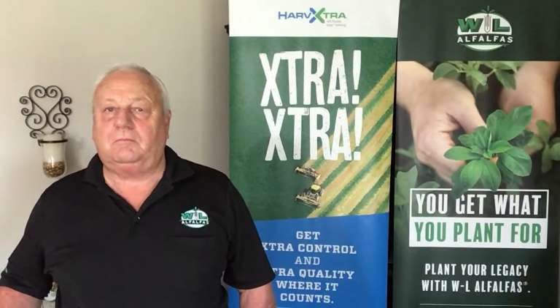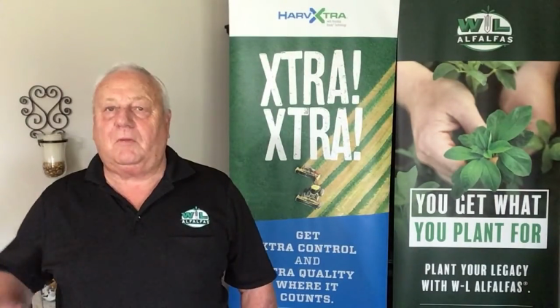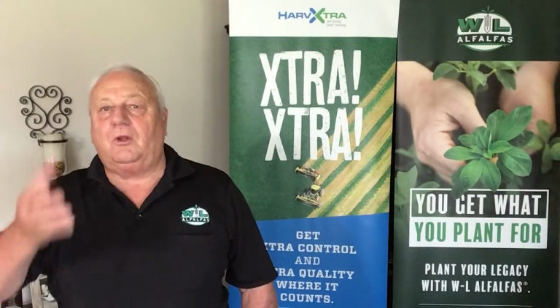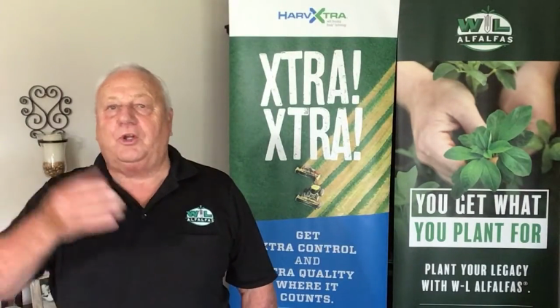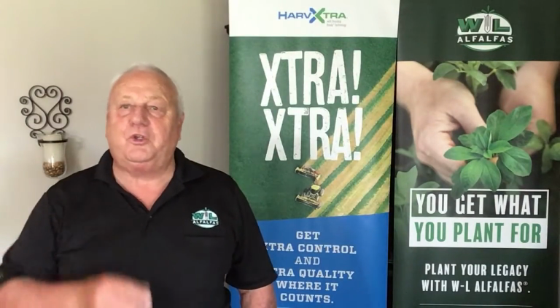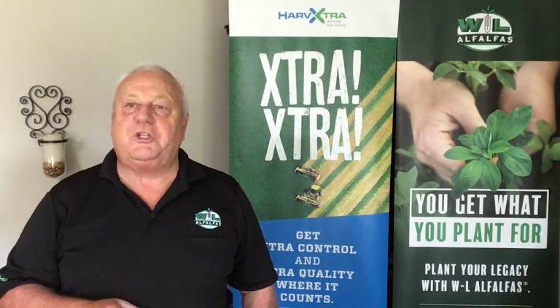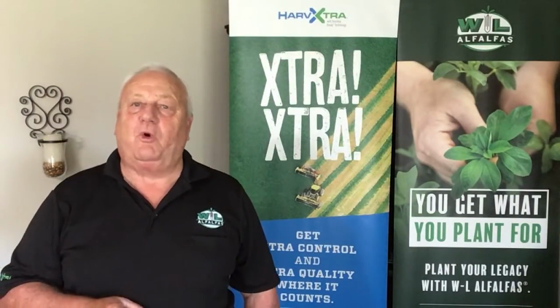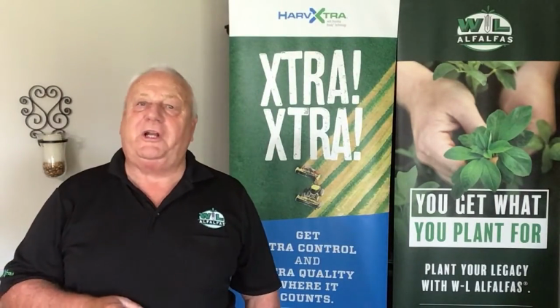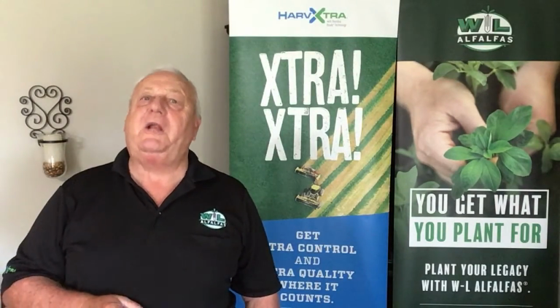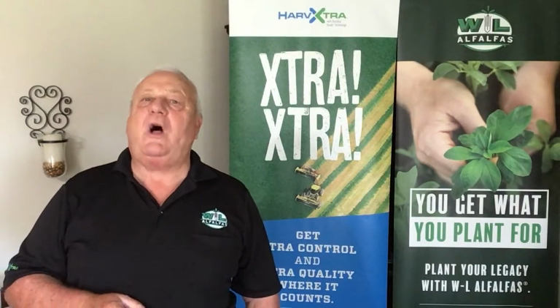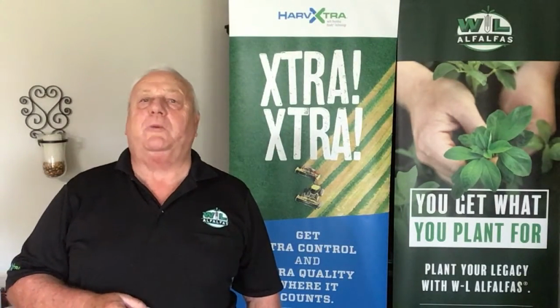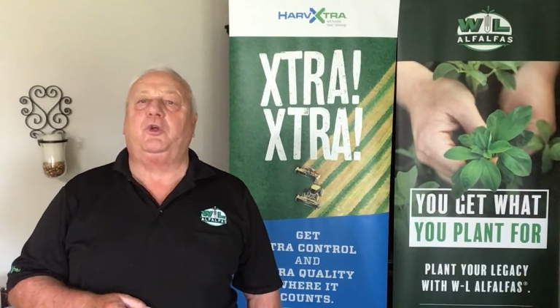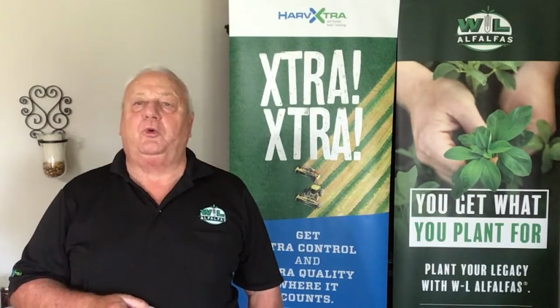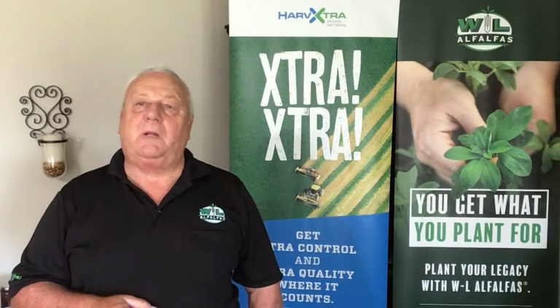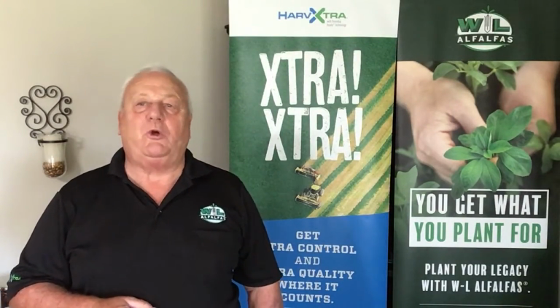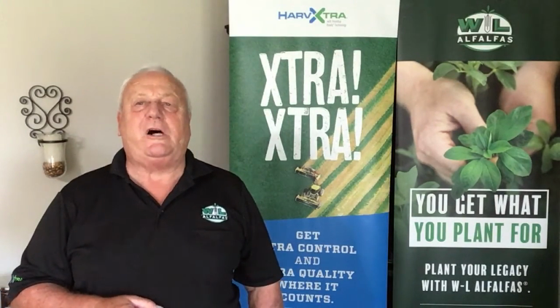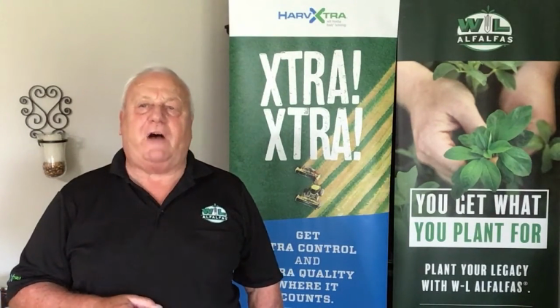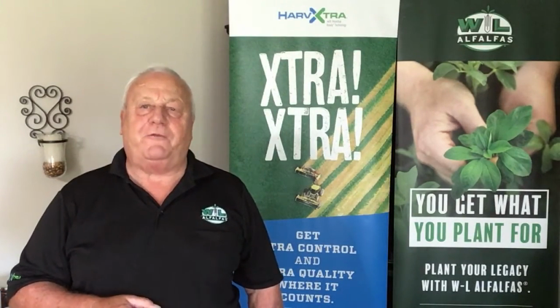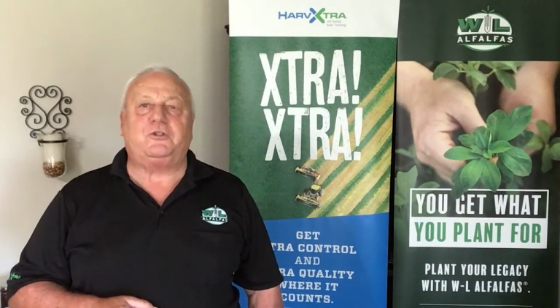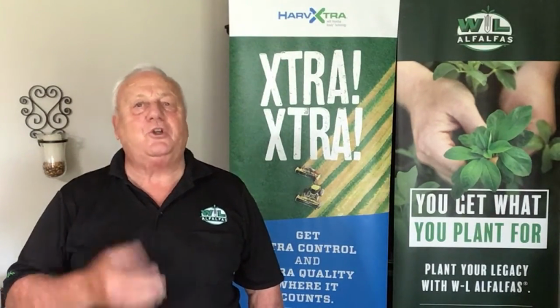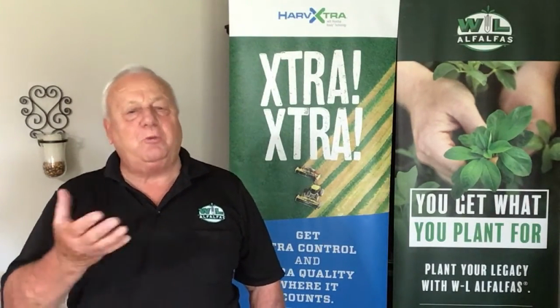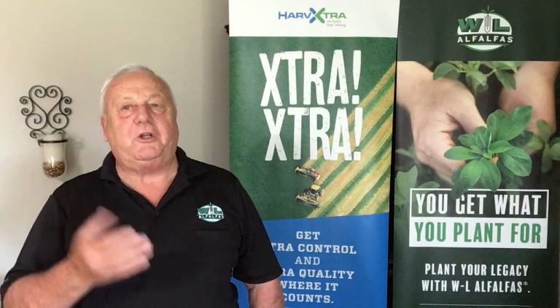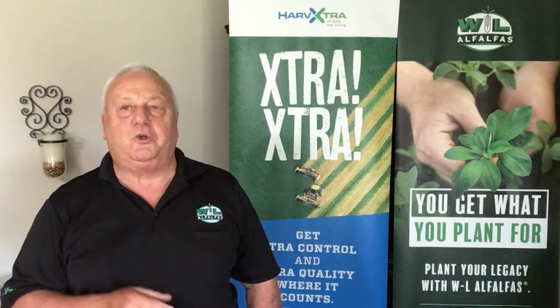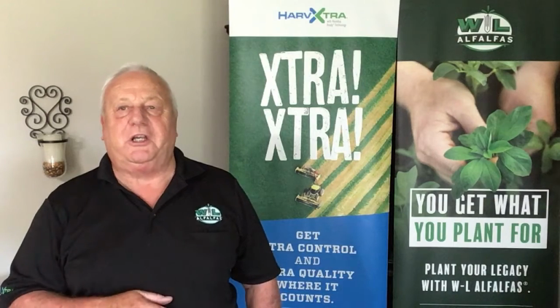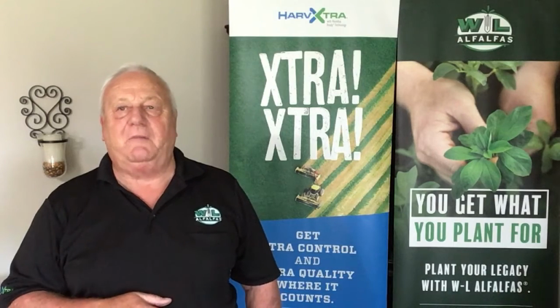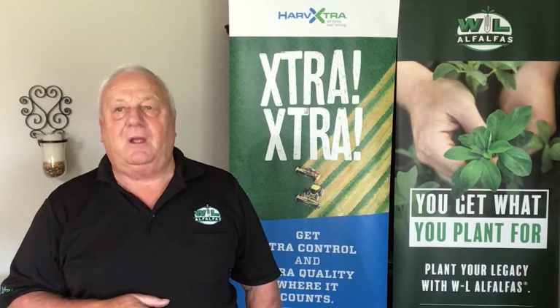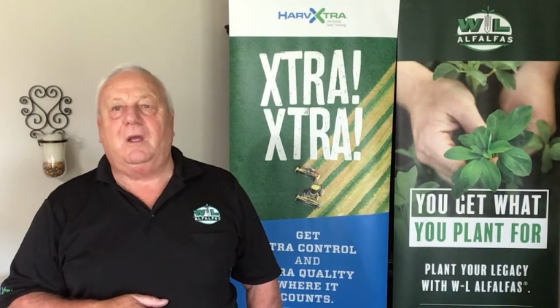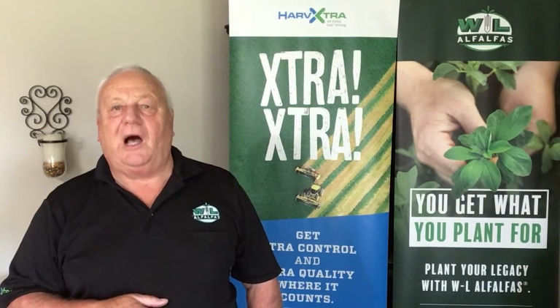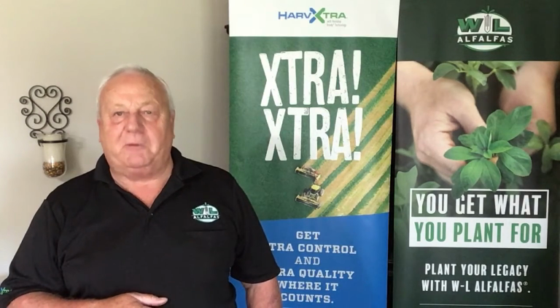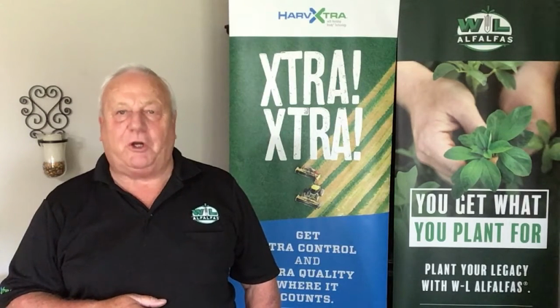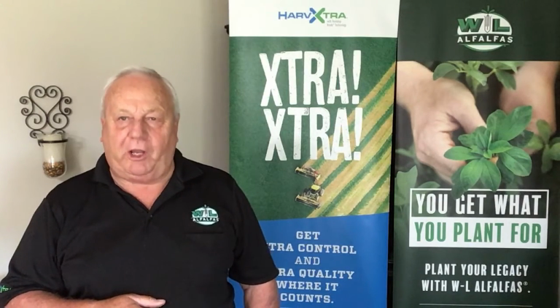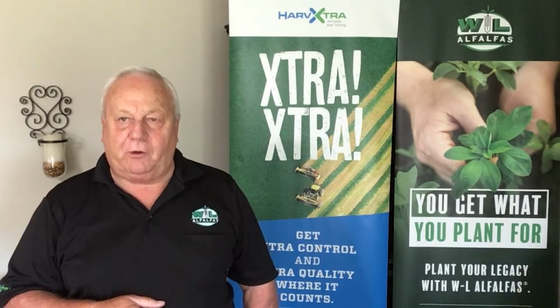Good Tuesday morning and welcome to WL Alfalfa's Two Minute Tuesday. I am Jerry Ganel.